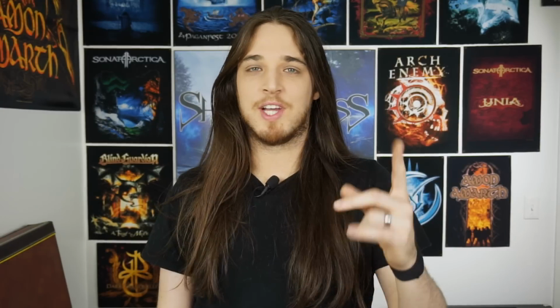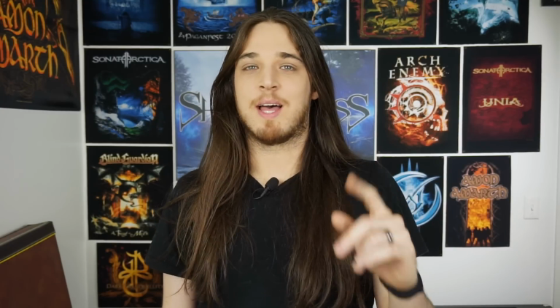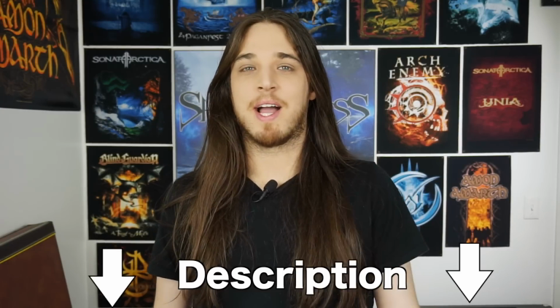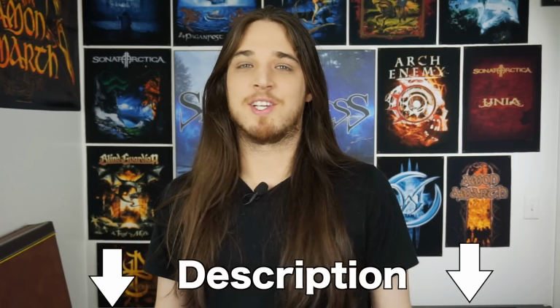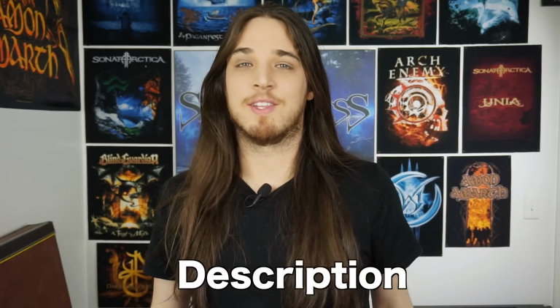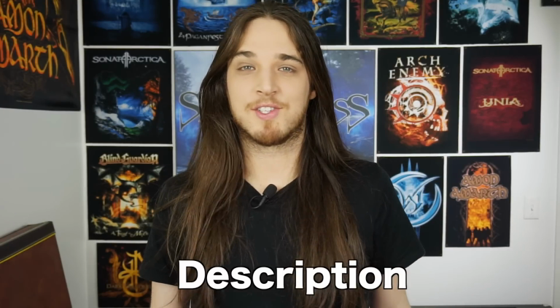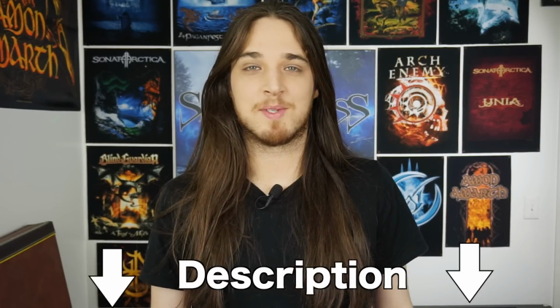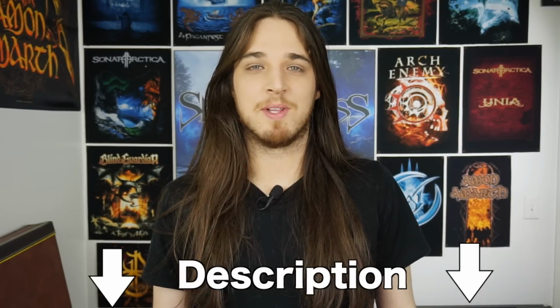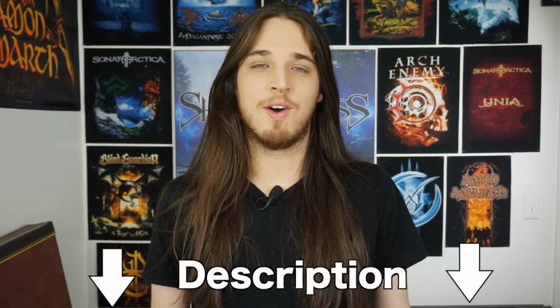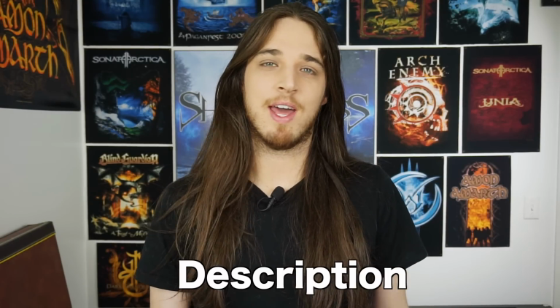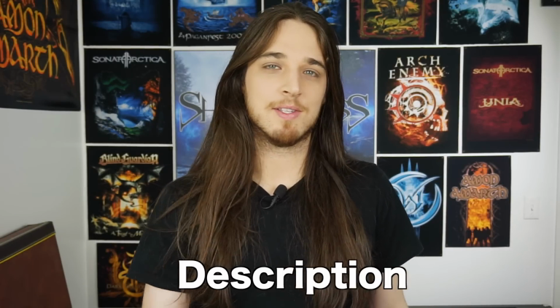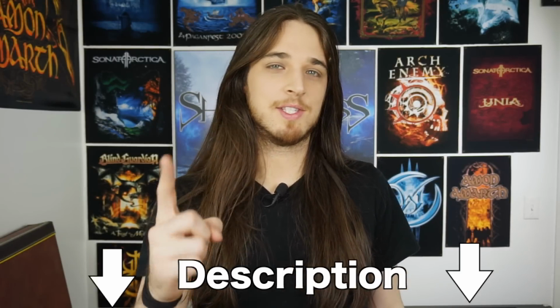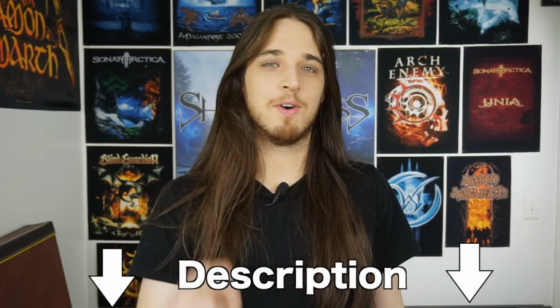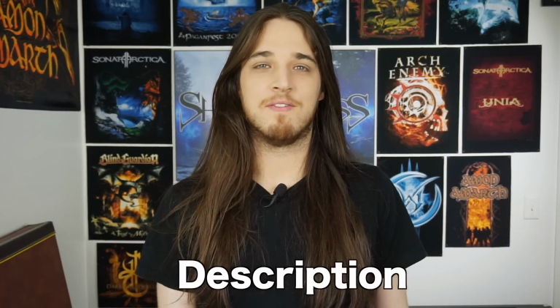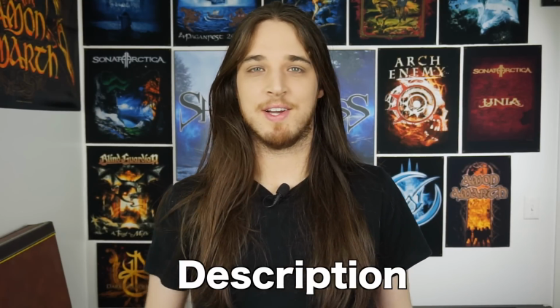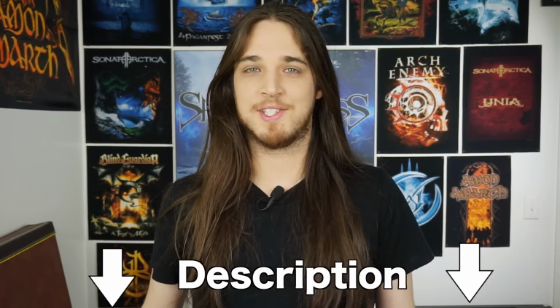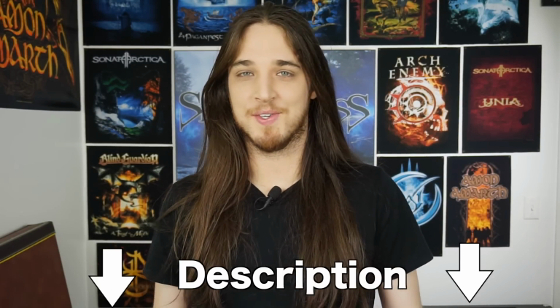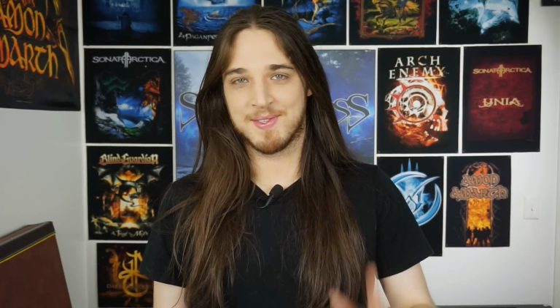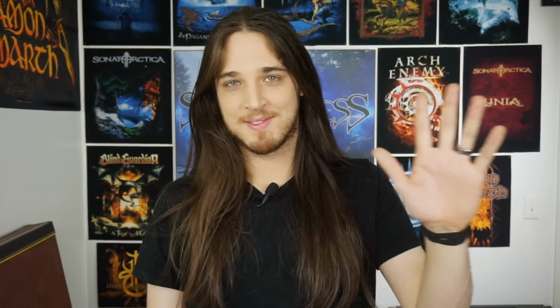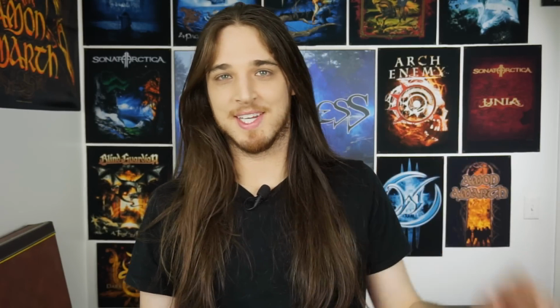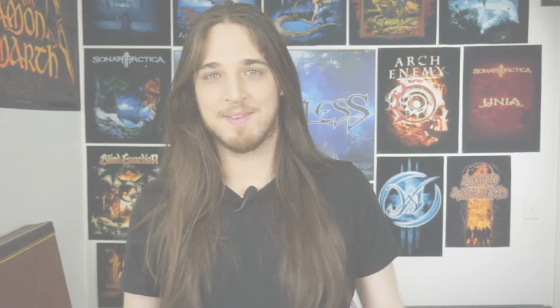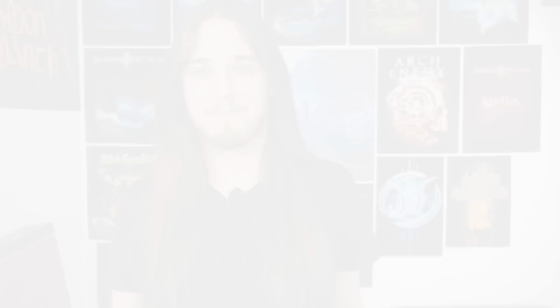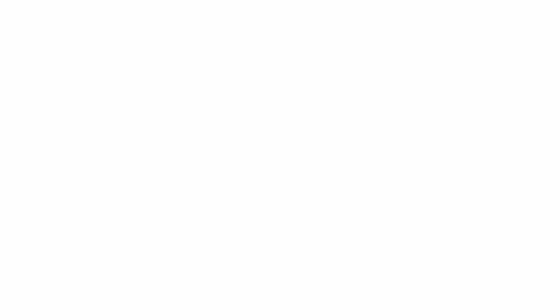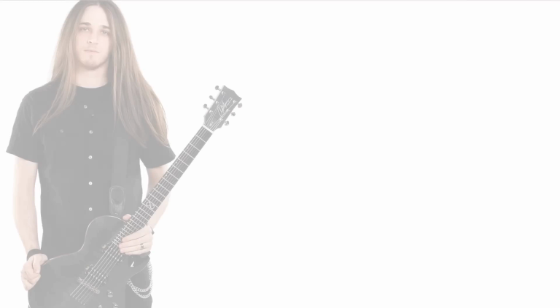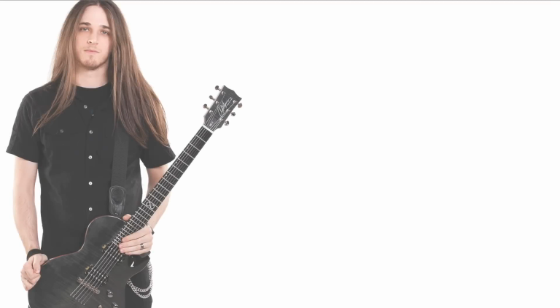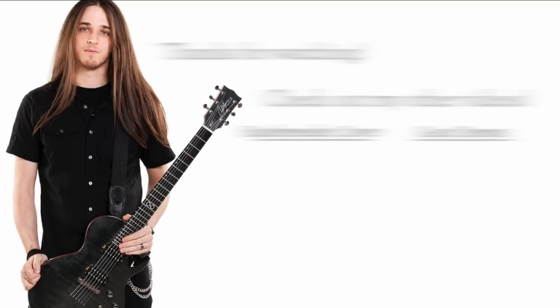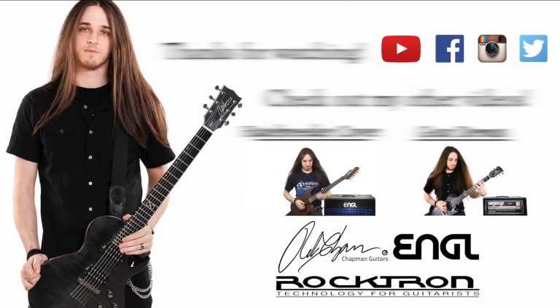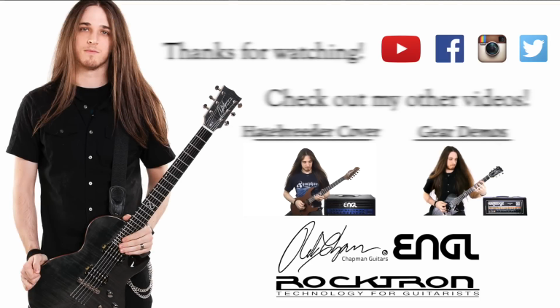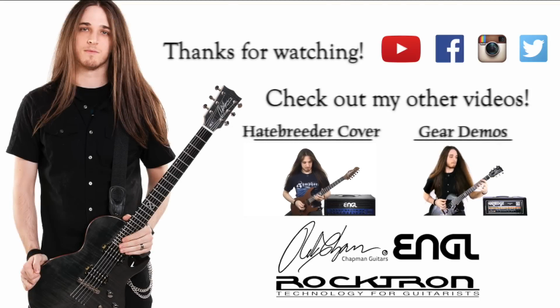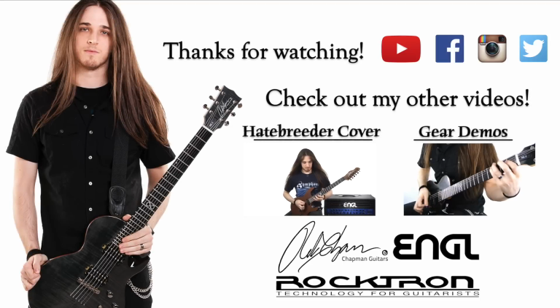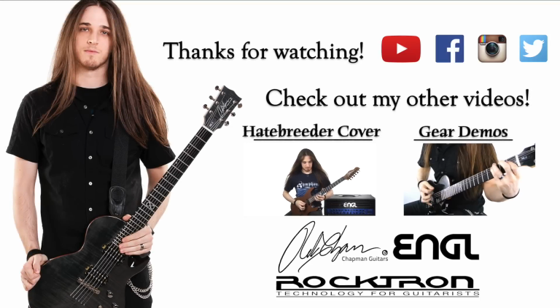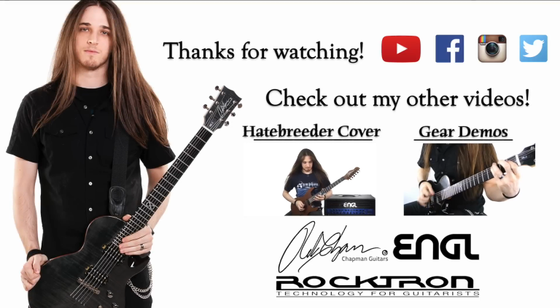So check that package out in the description below and I'll see you all very soon. See ya!